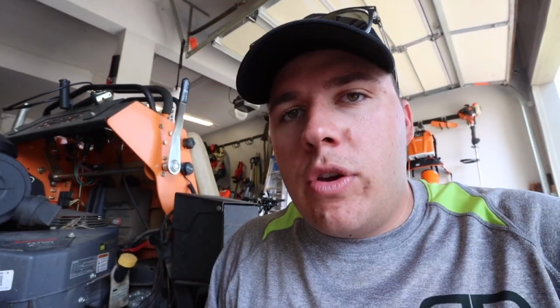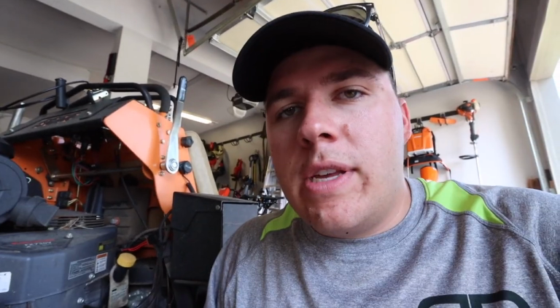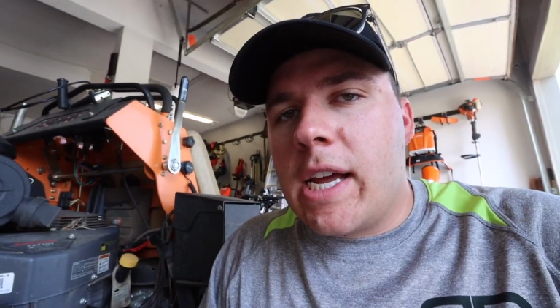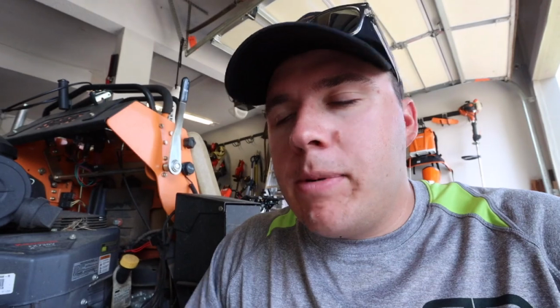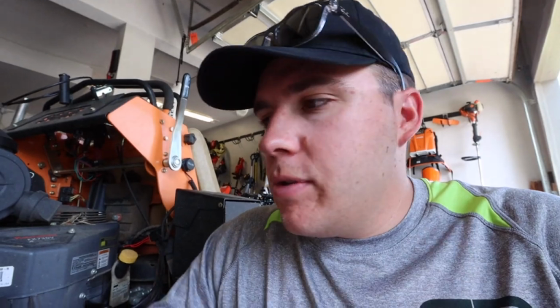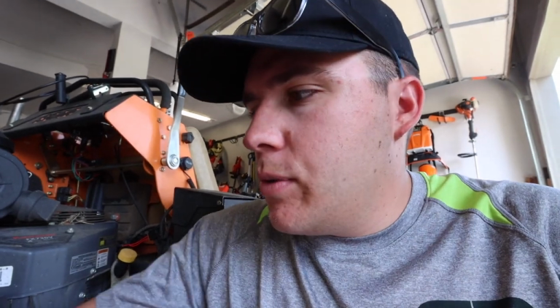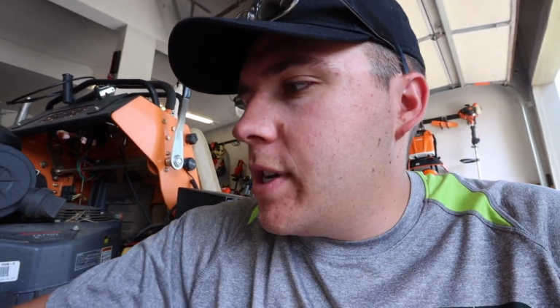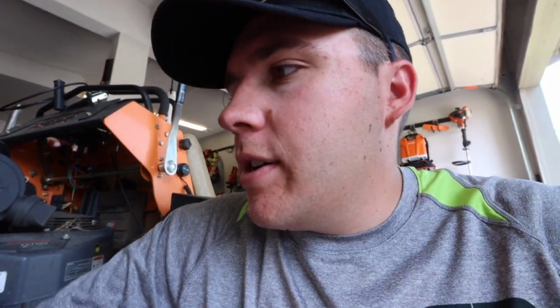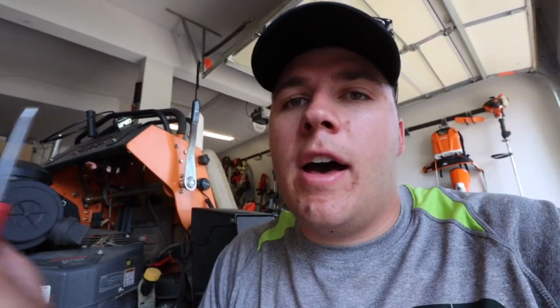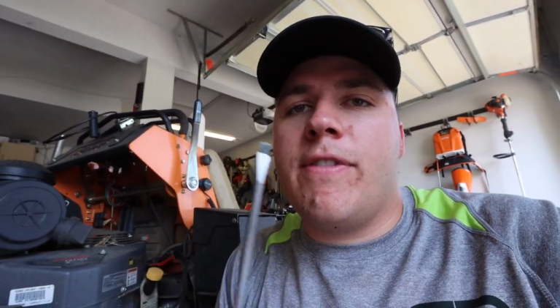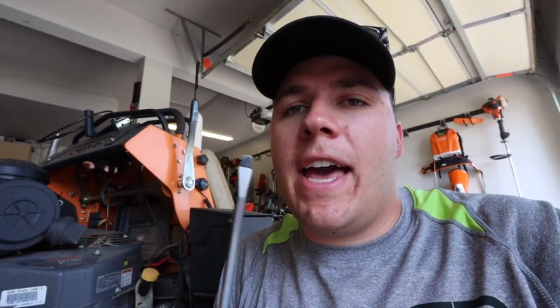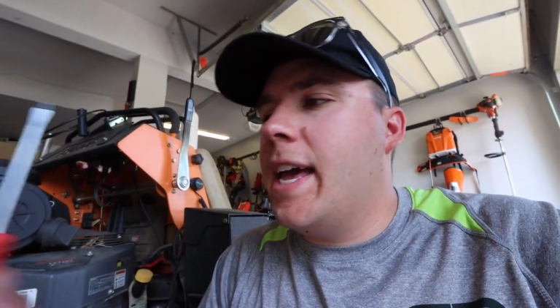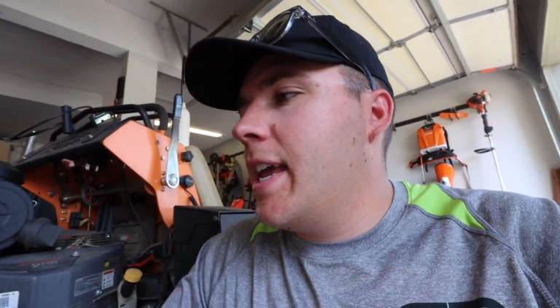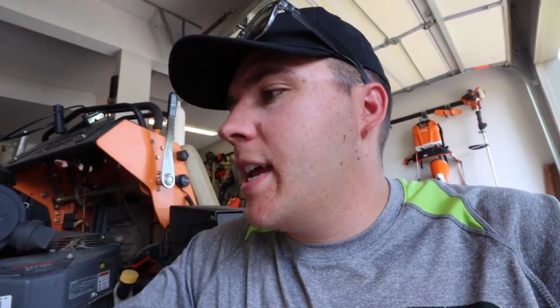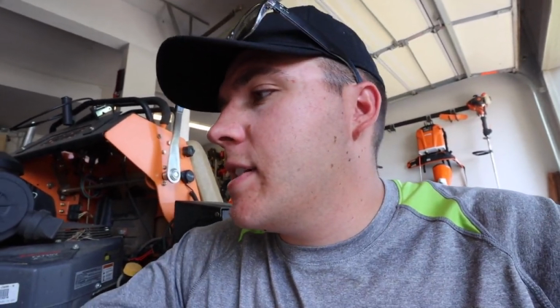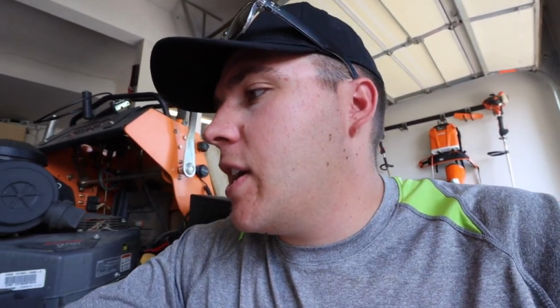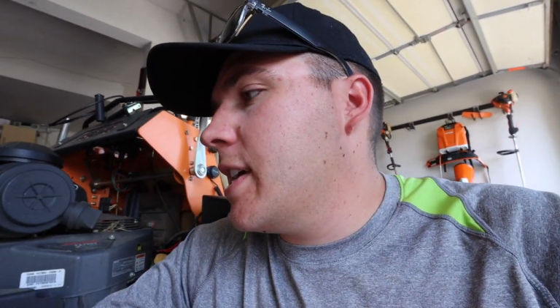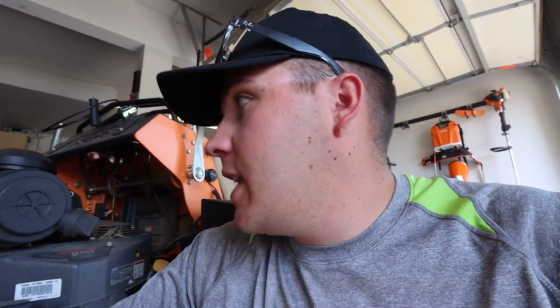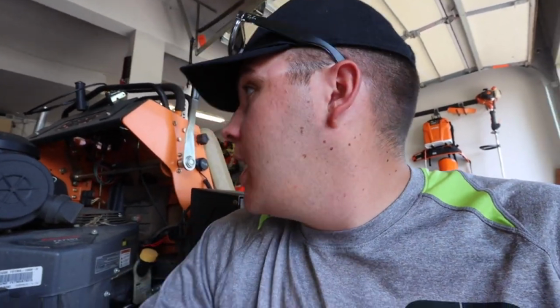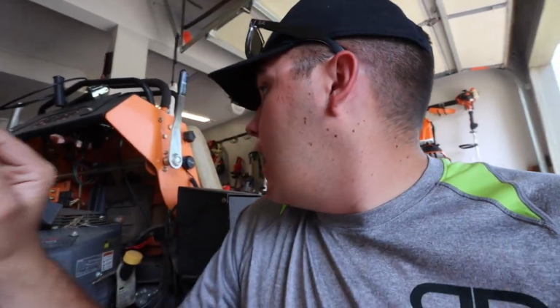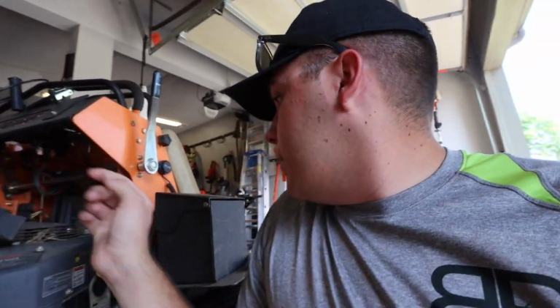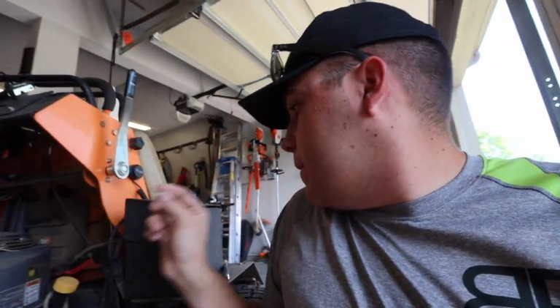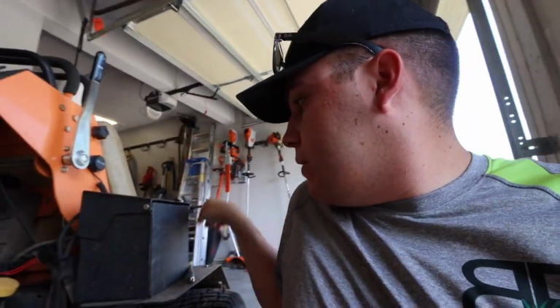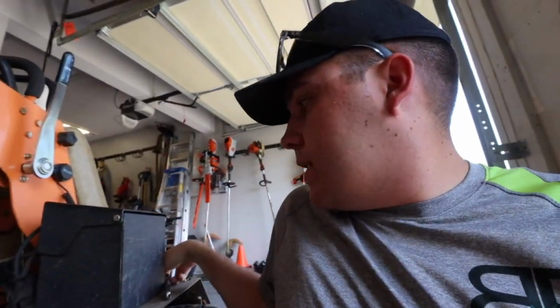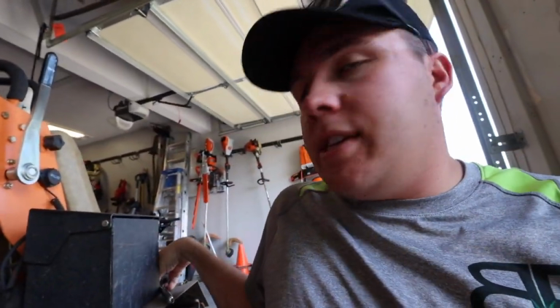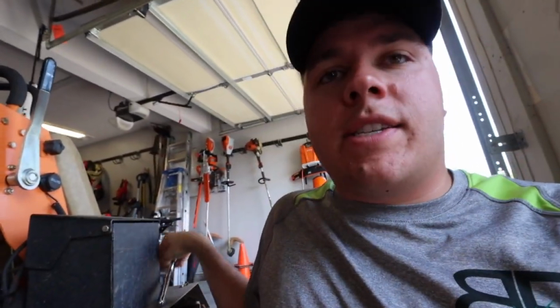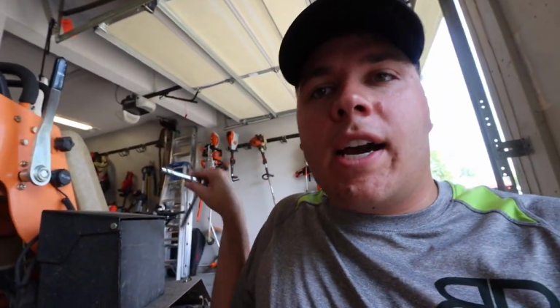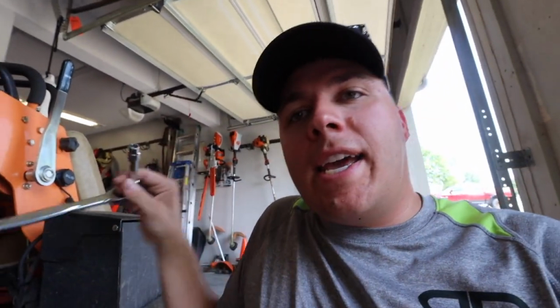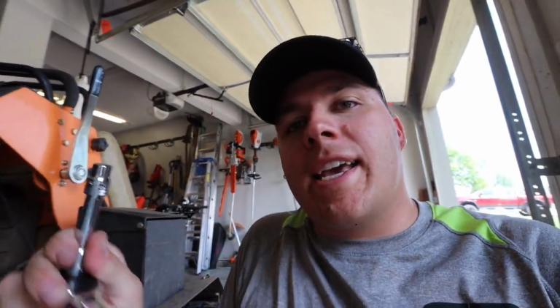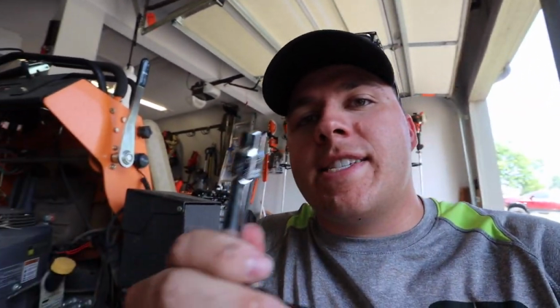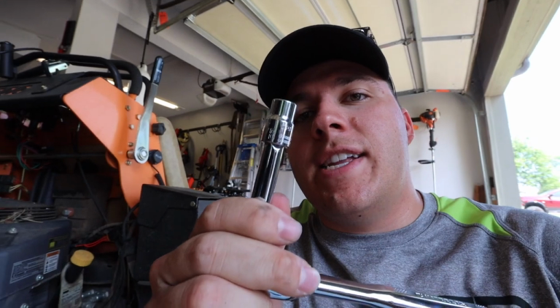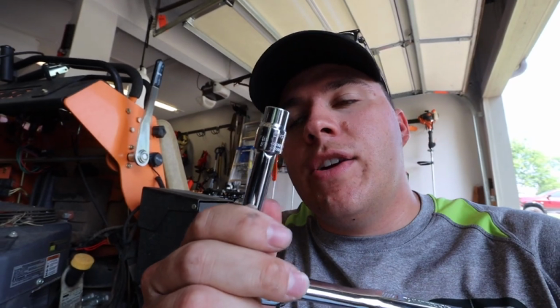So you only need a couple little tools here — a flat head and a socket set. I'm gonna be using a socket extender.